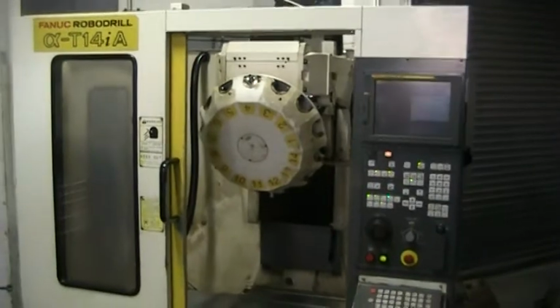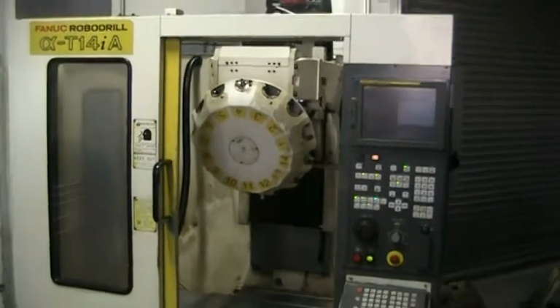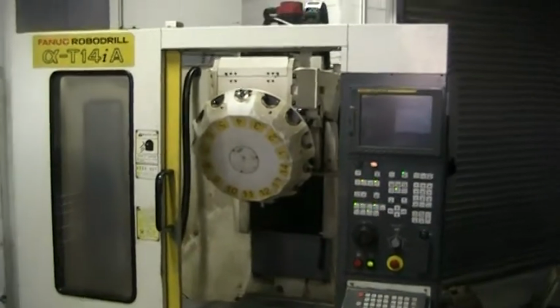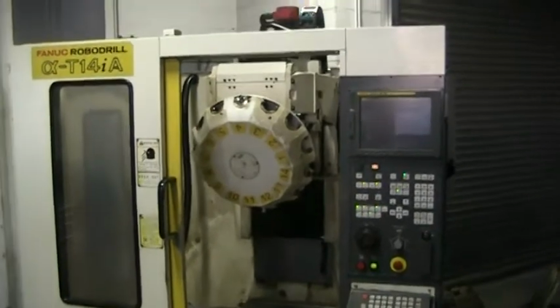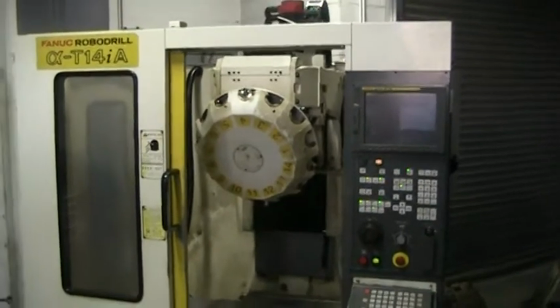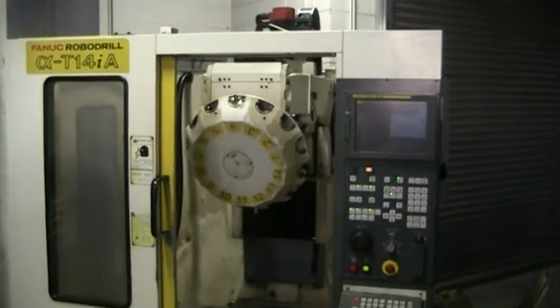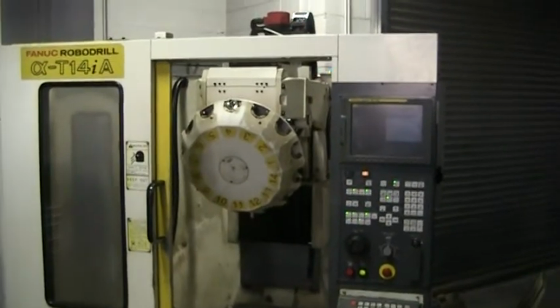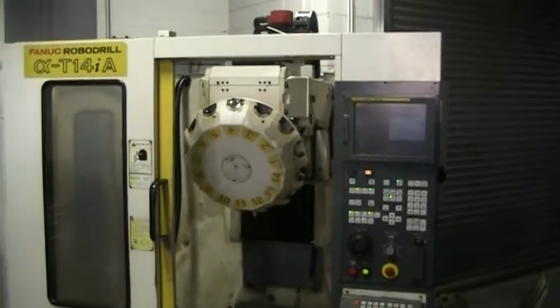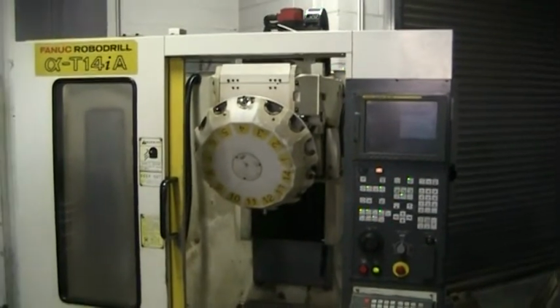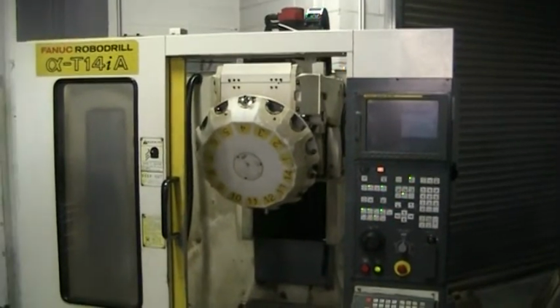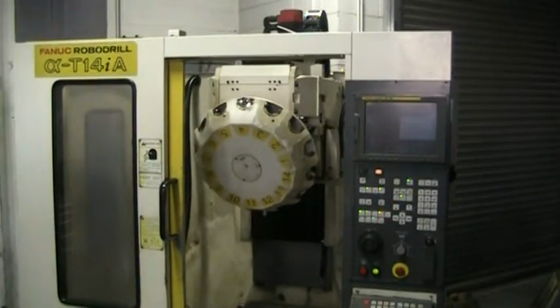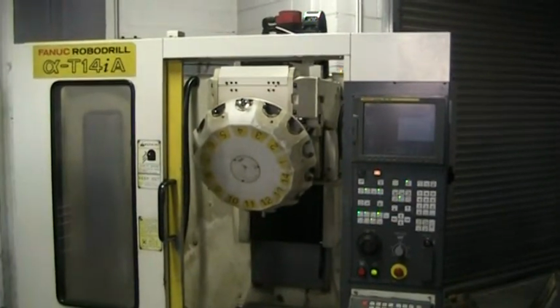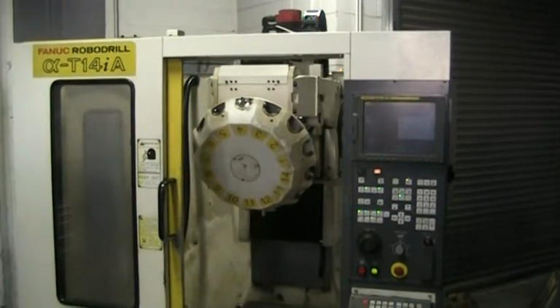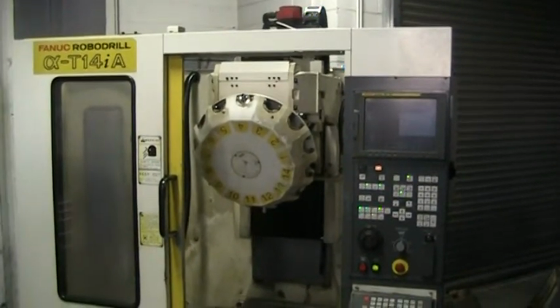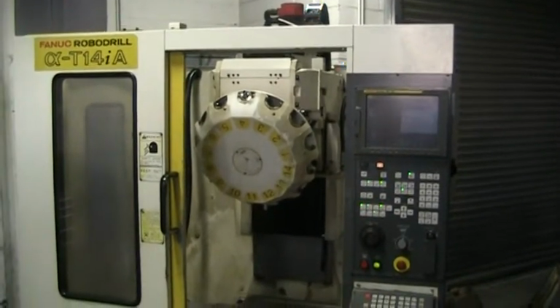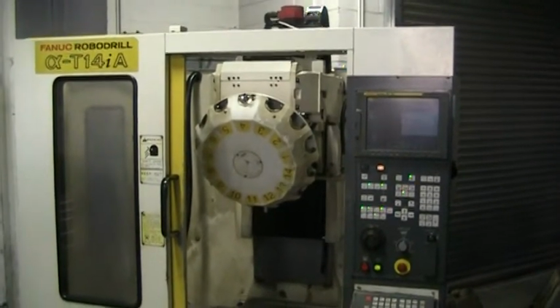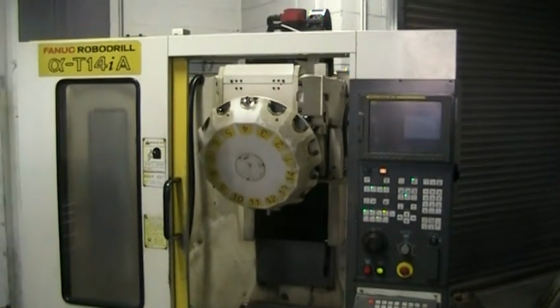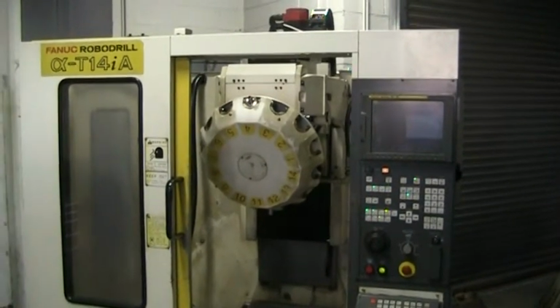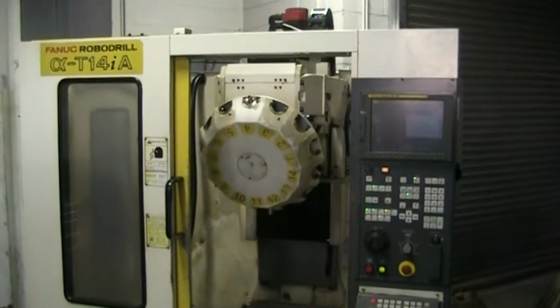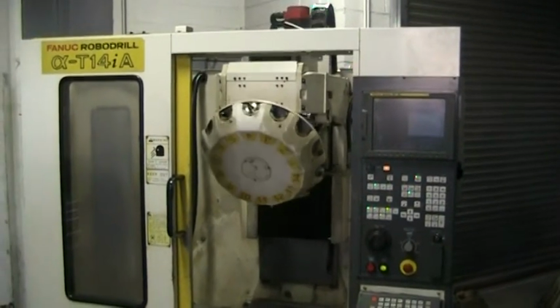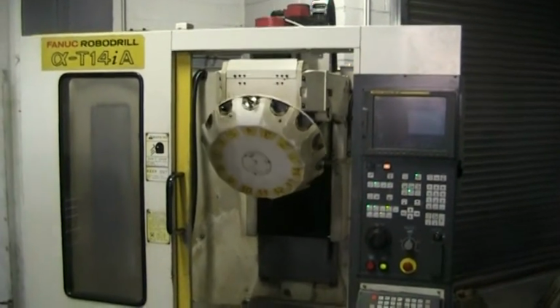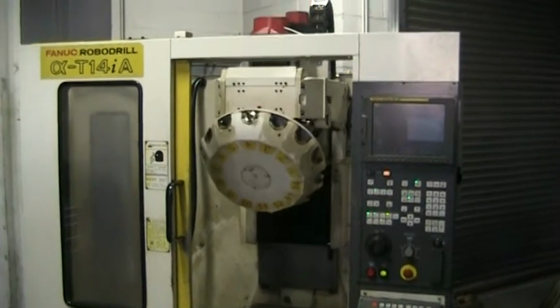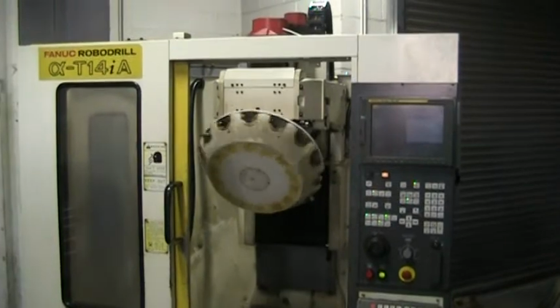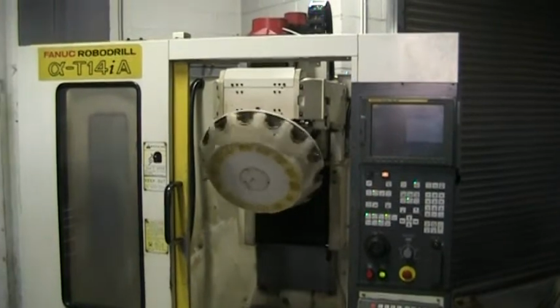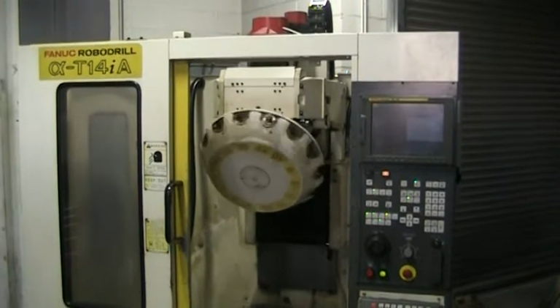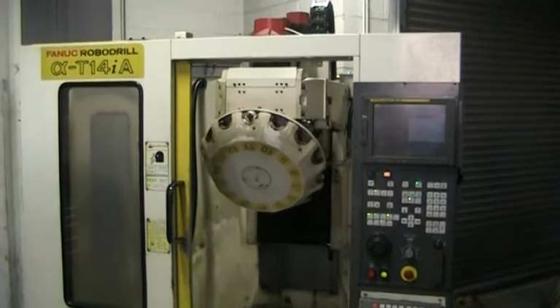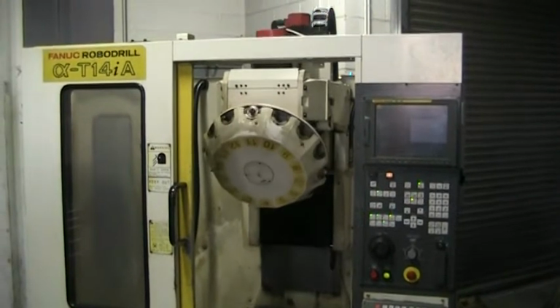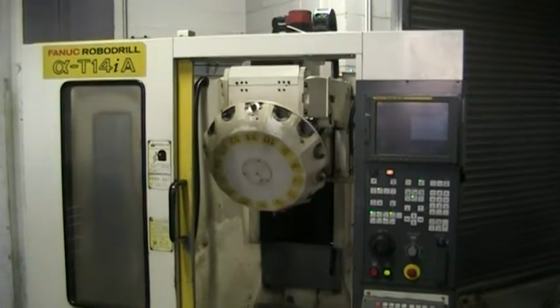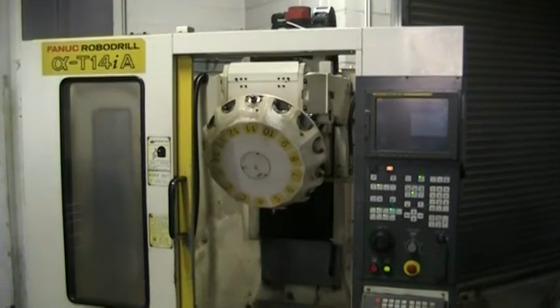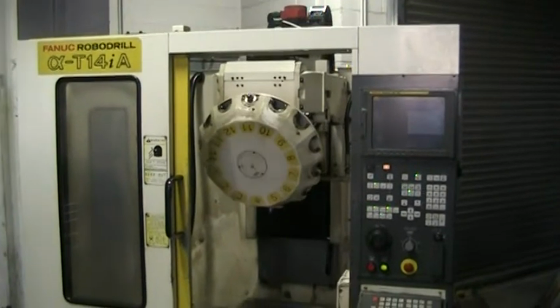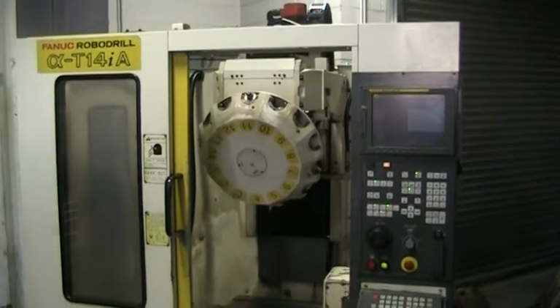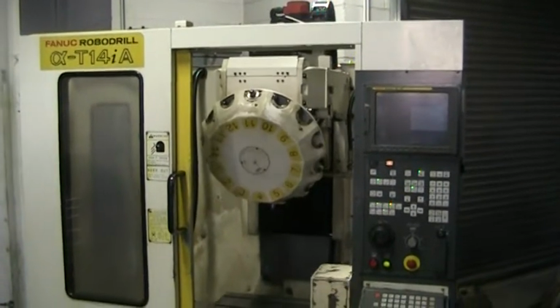This concludes the videotape inspection of the 1998 Fanuc RoboDrill T14IA.